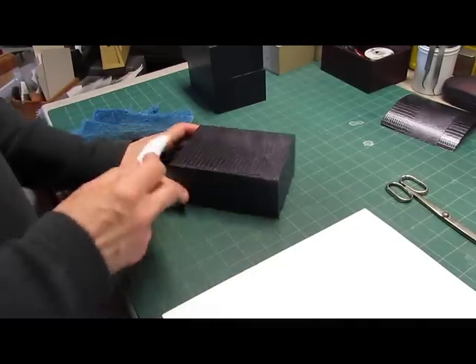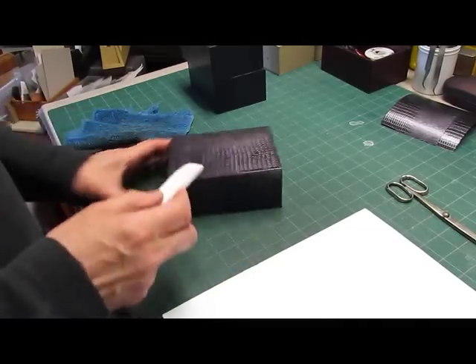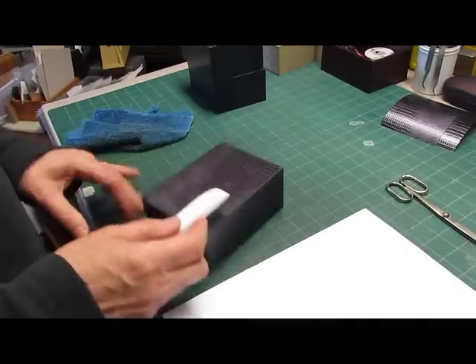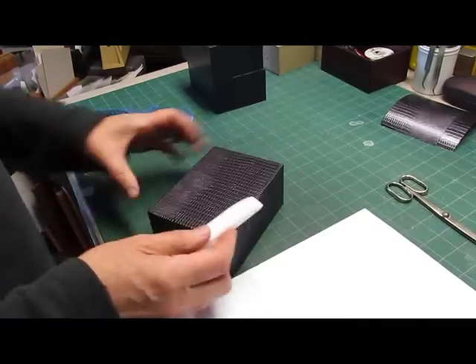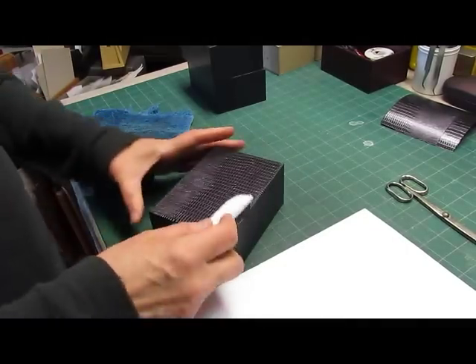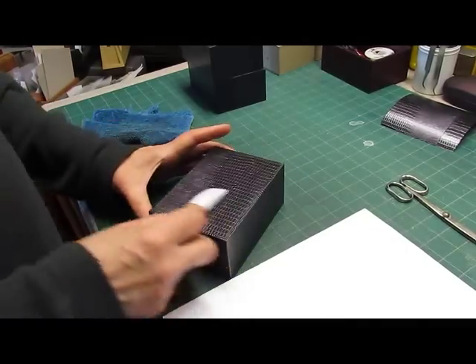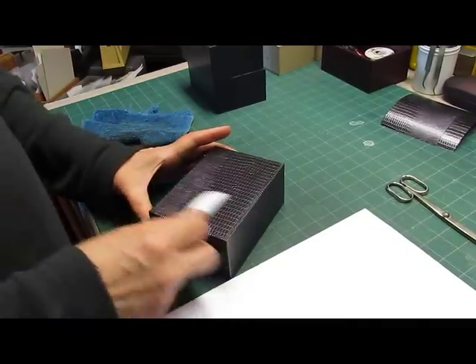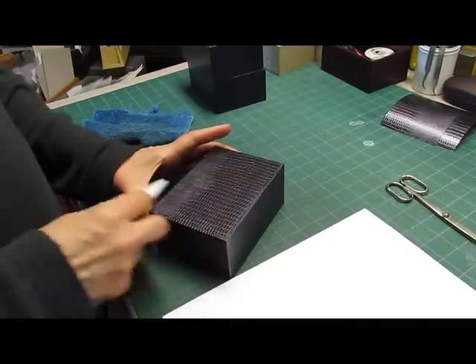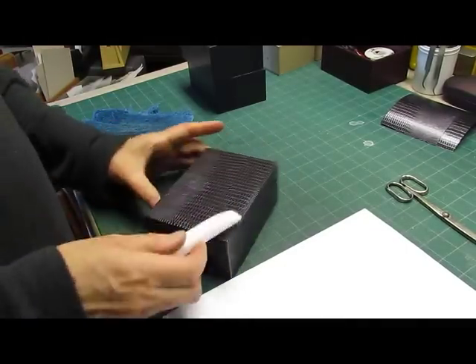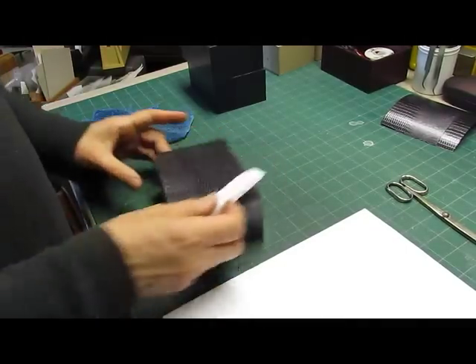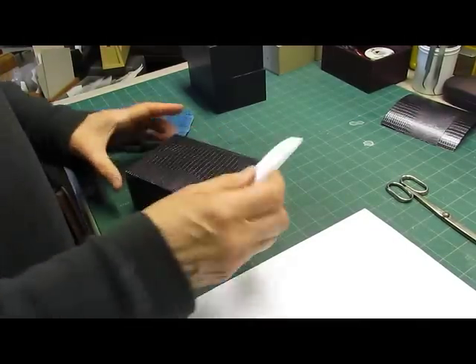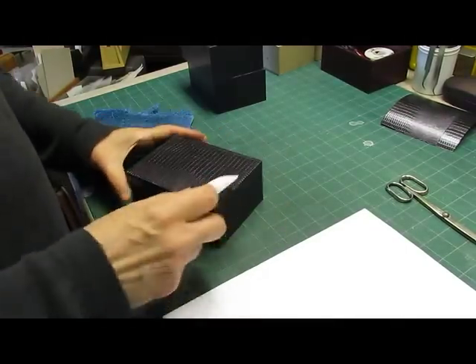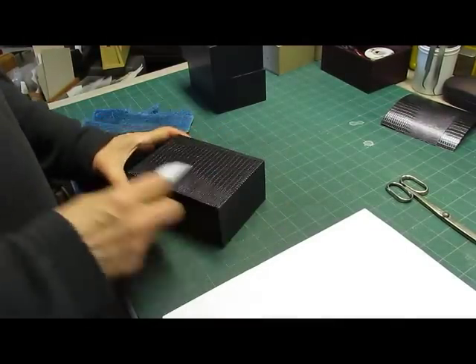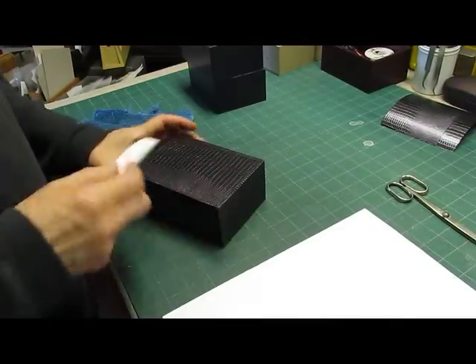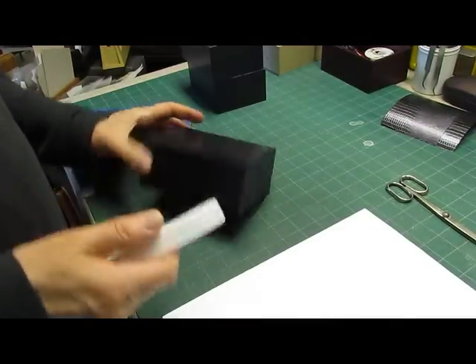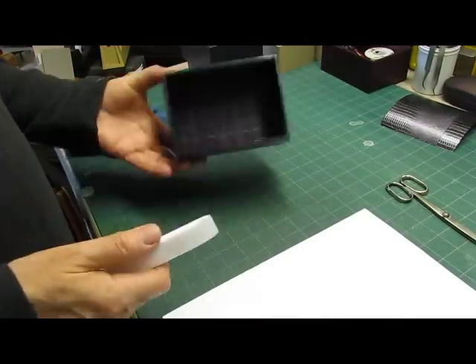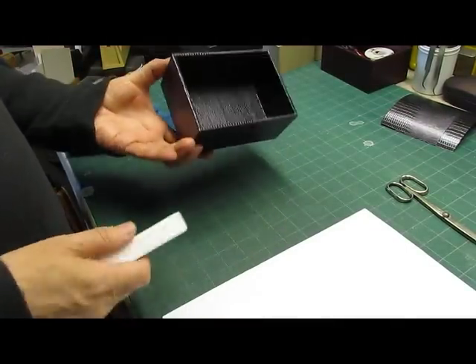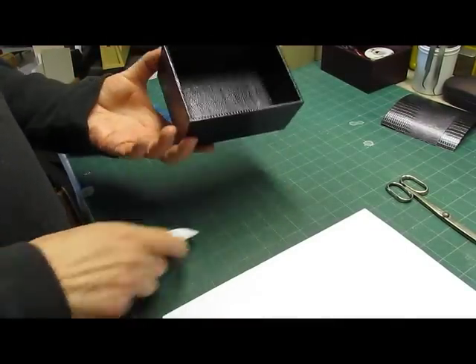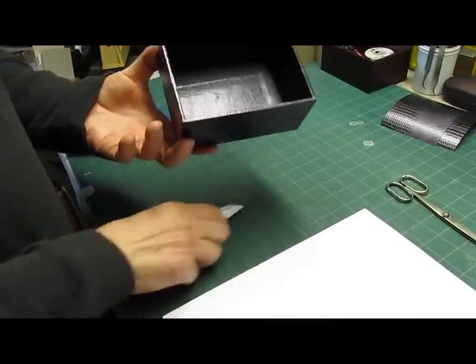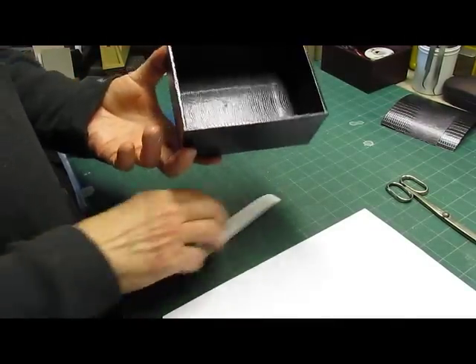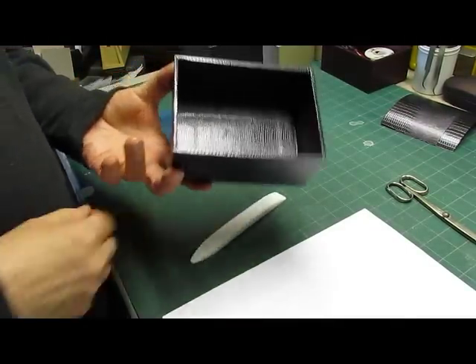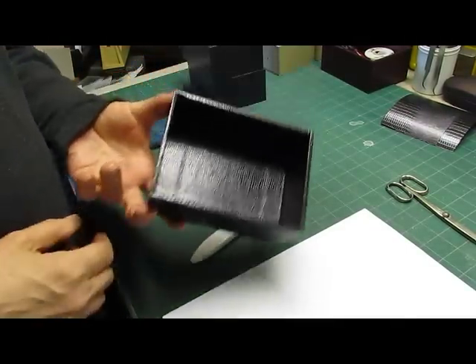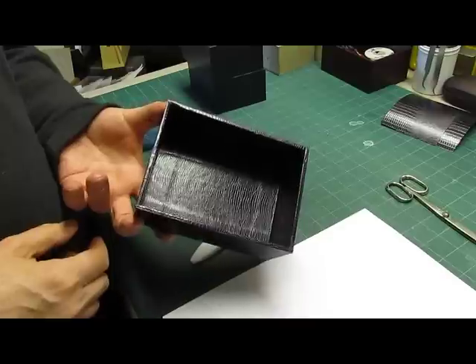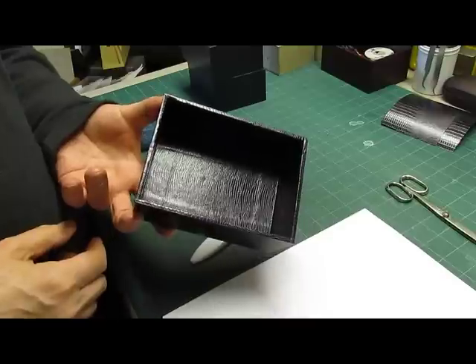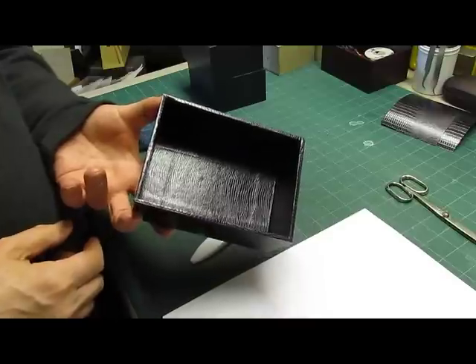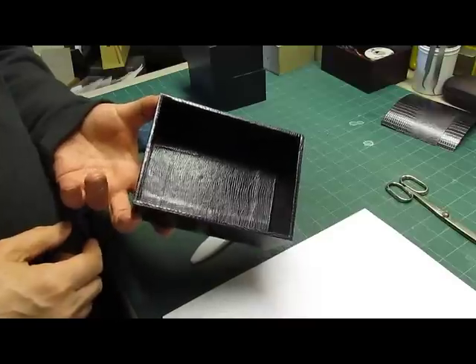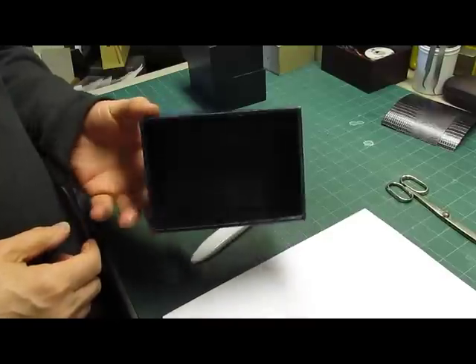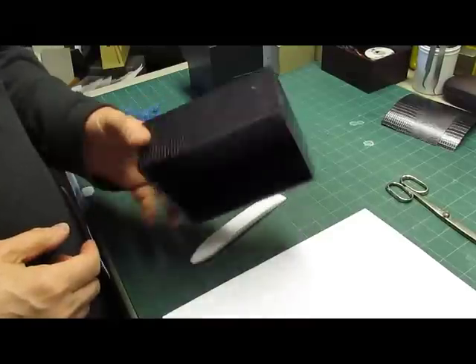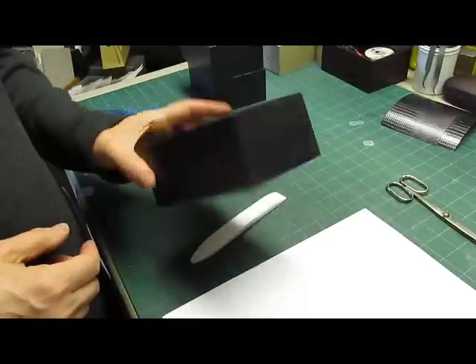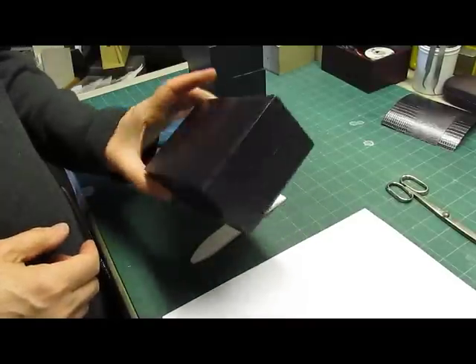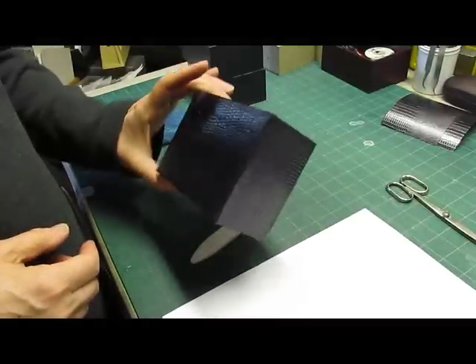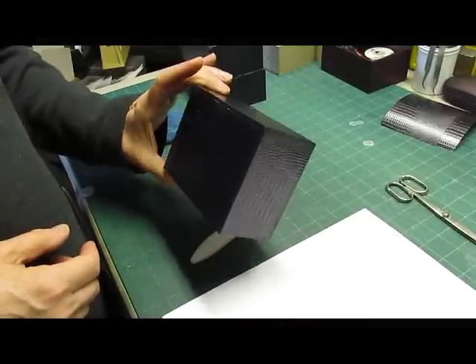Okay, and here we are with our finished and covered box. Thanks.